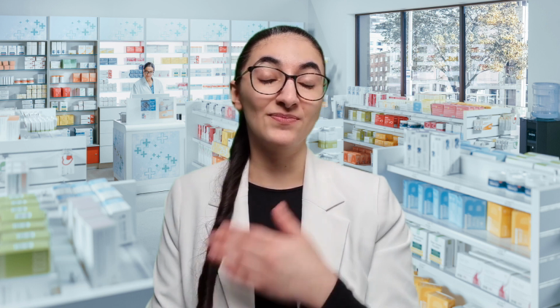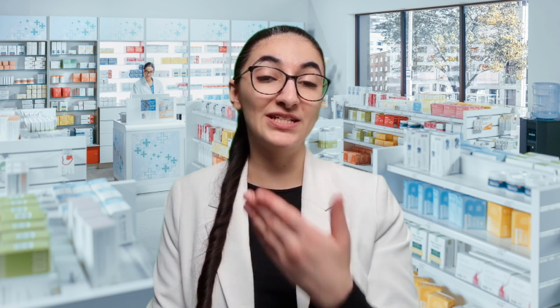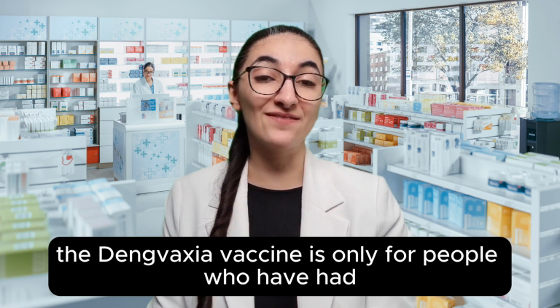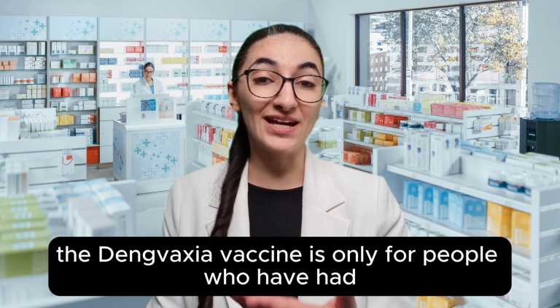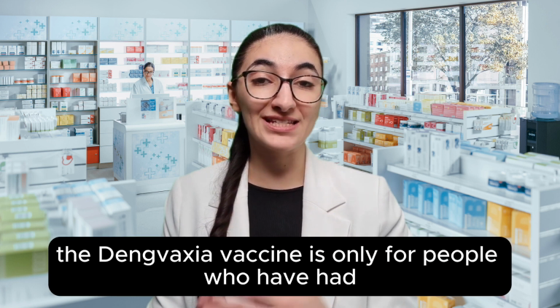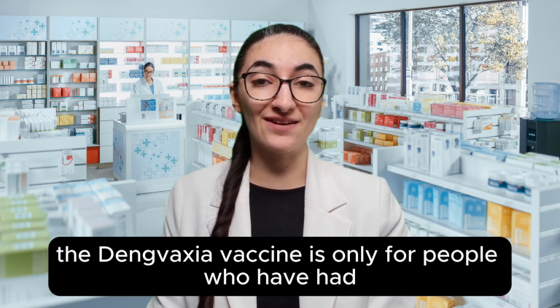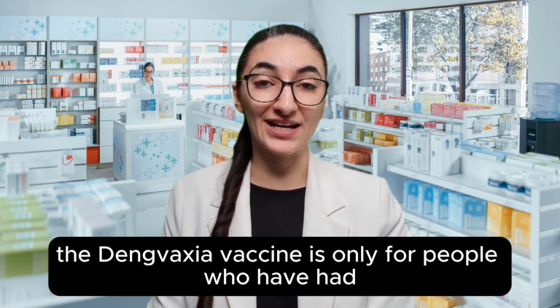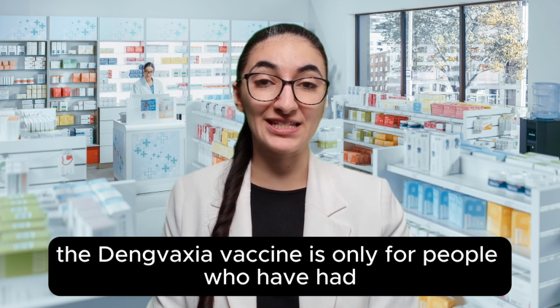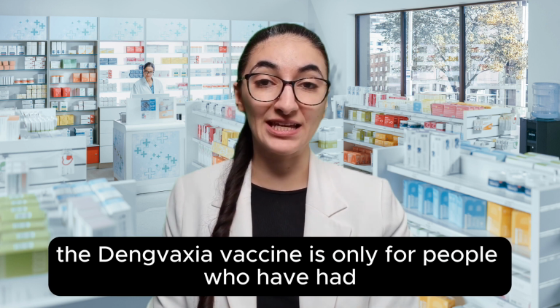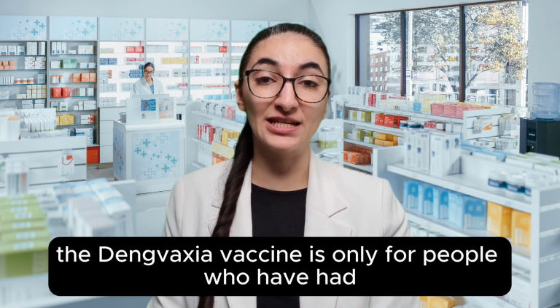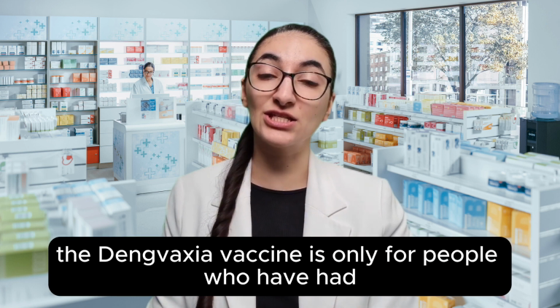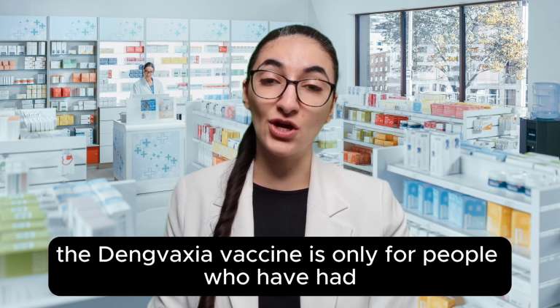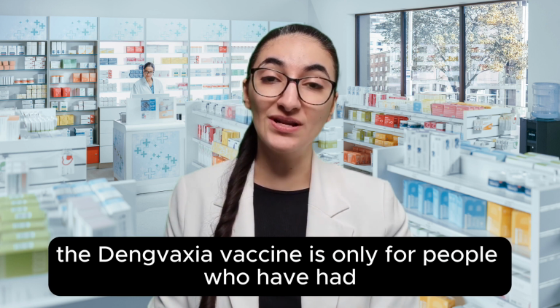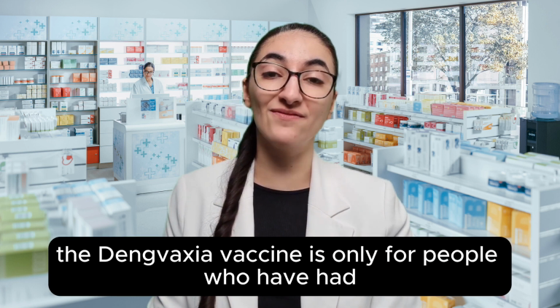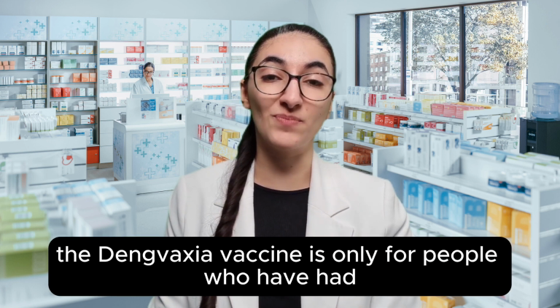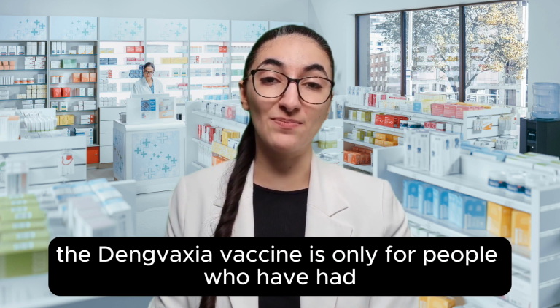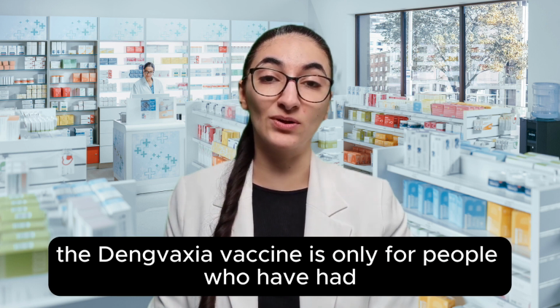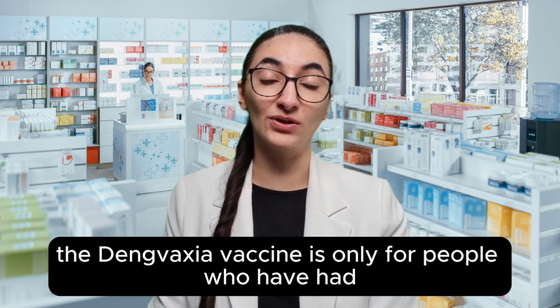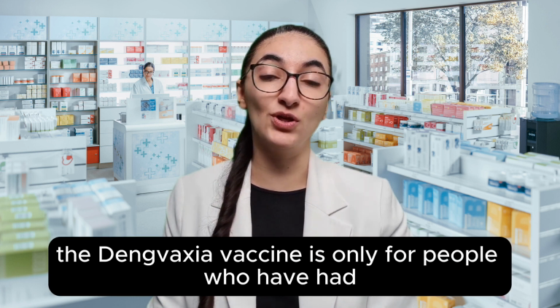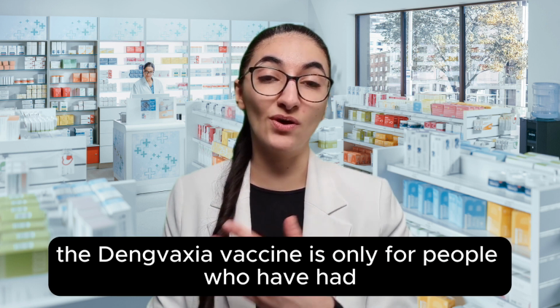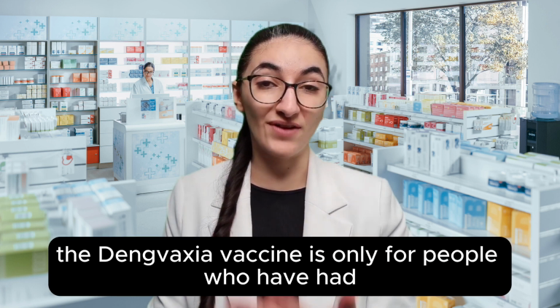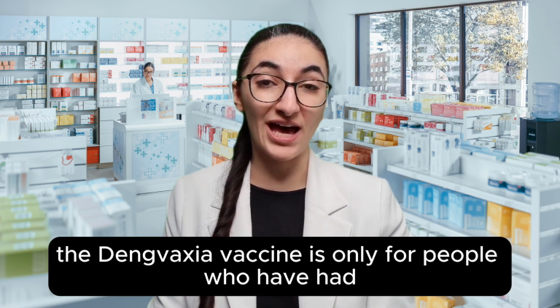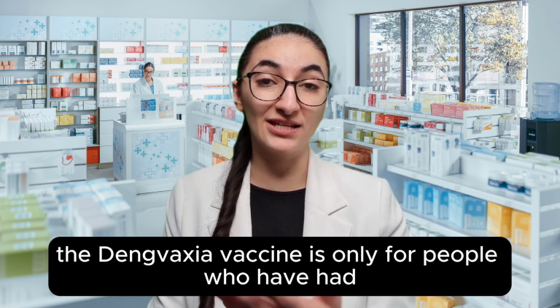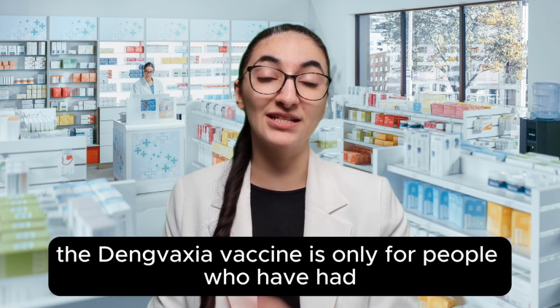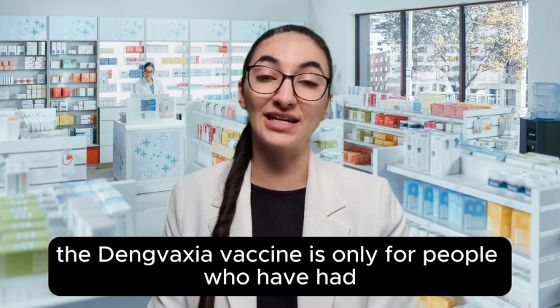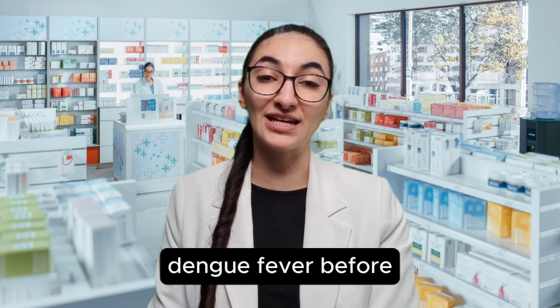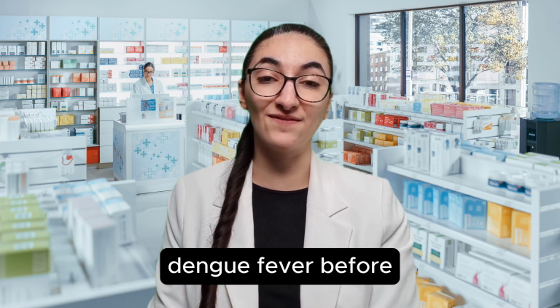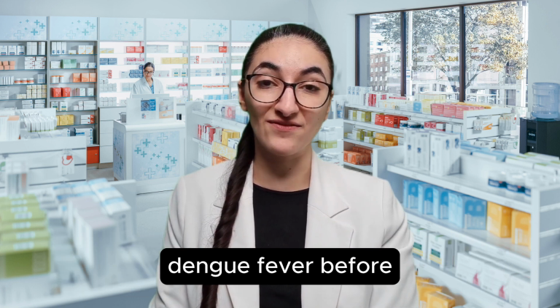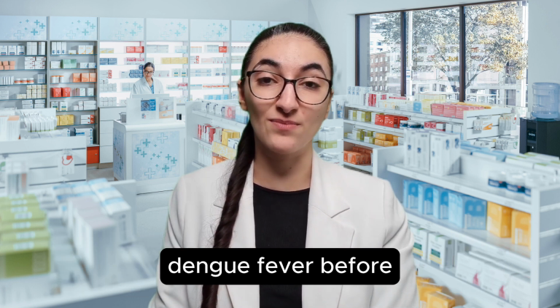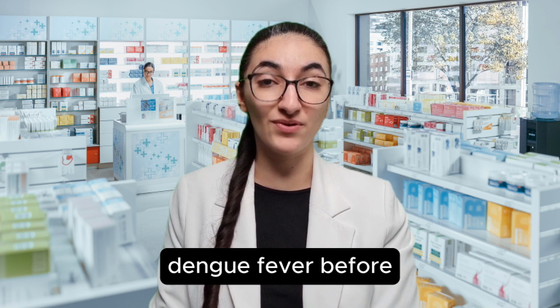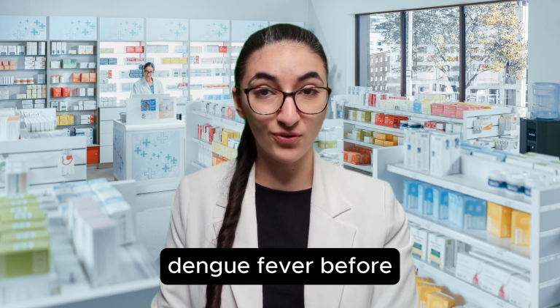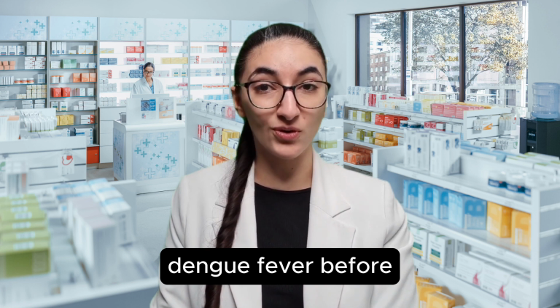The Dengvaxia vaccine is only for people who have had dengue fever before.